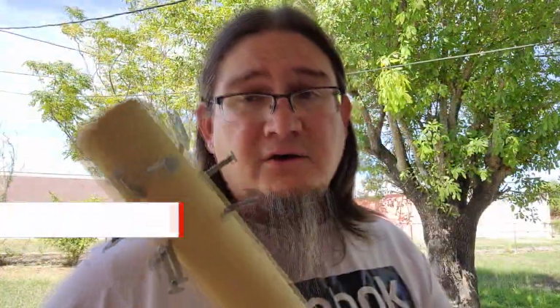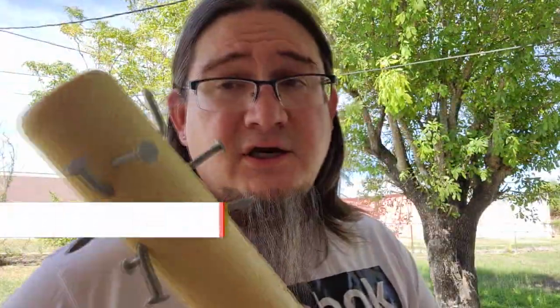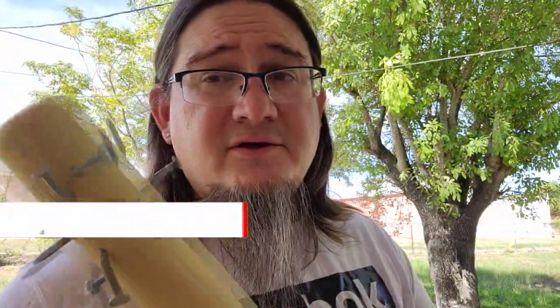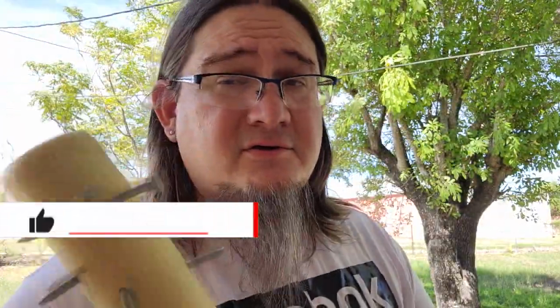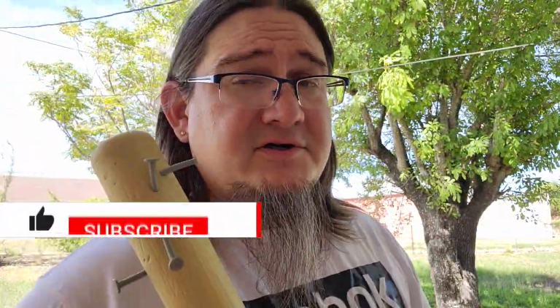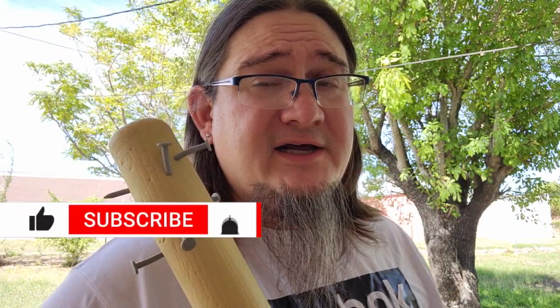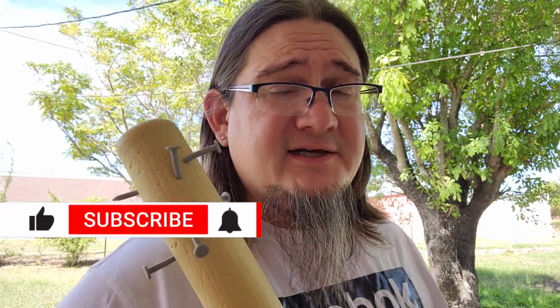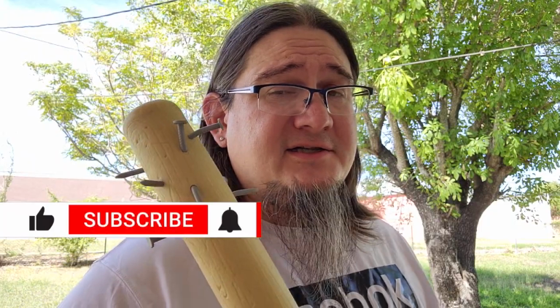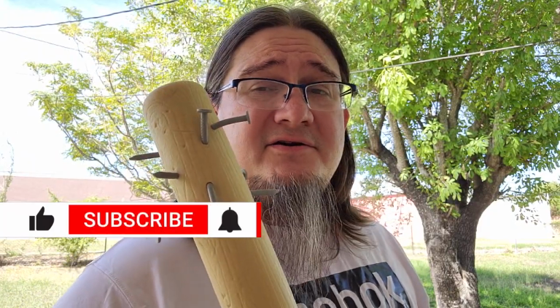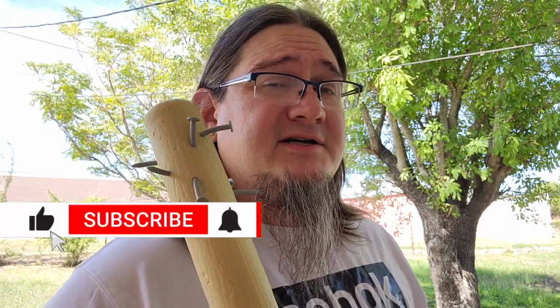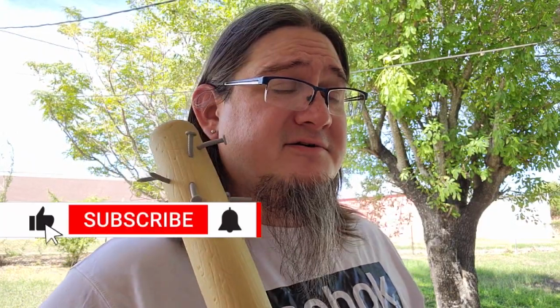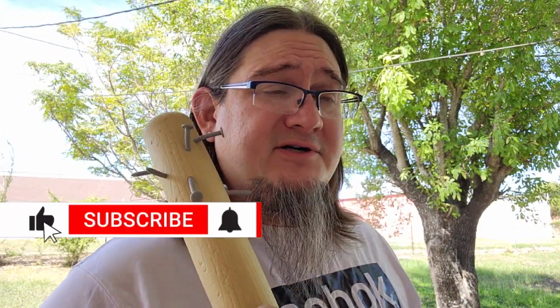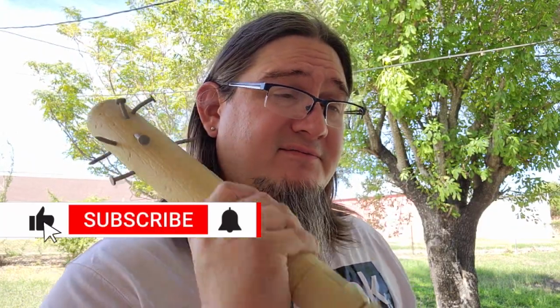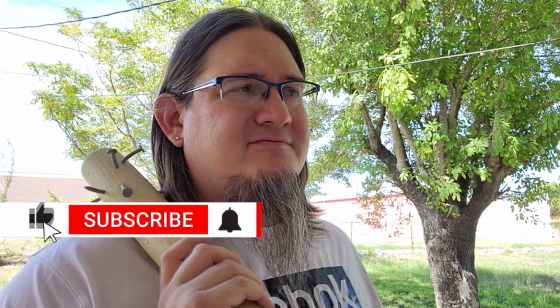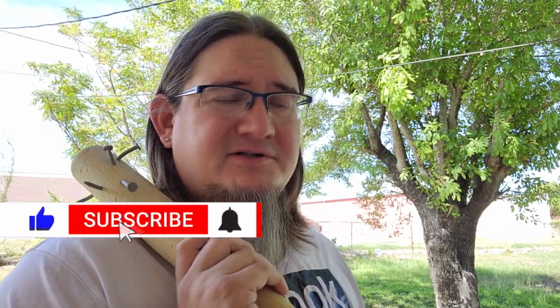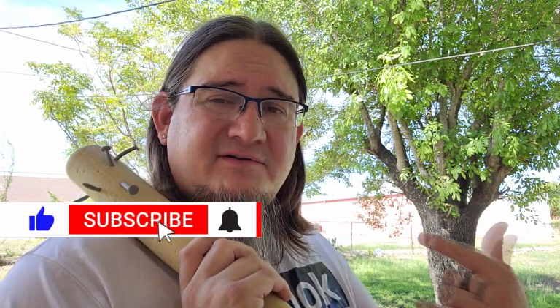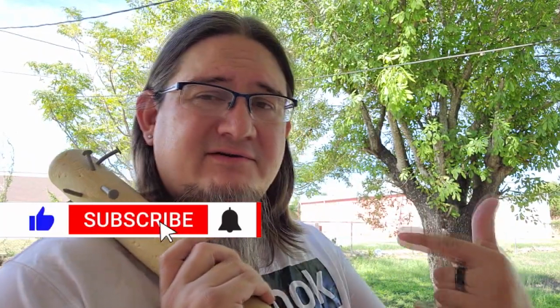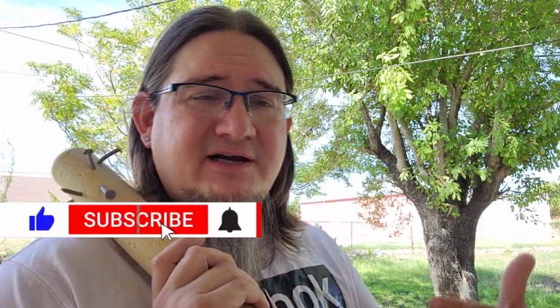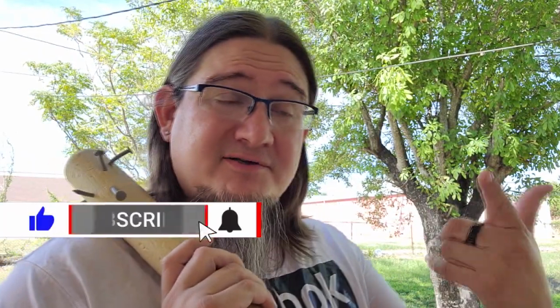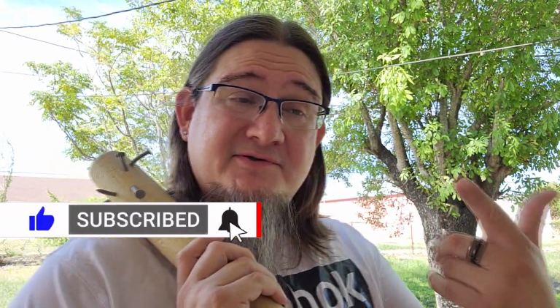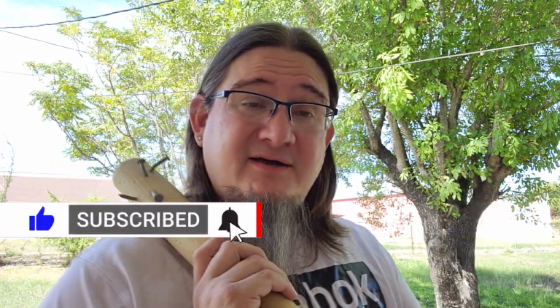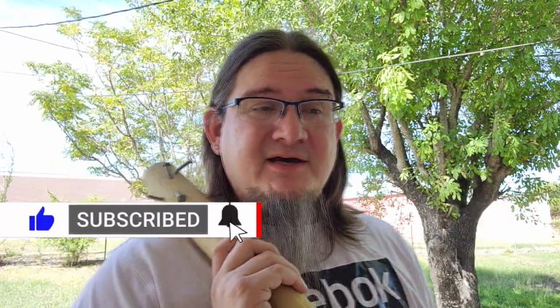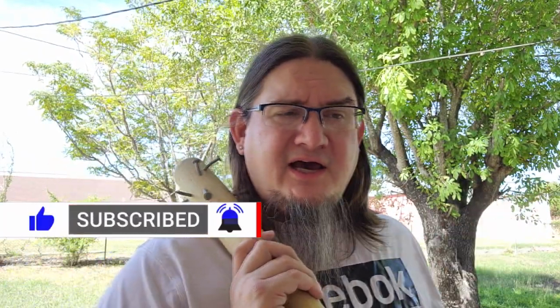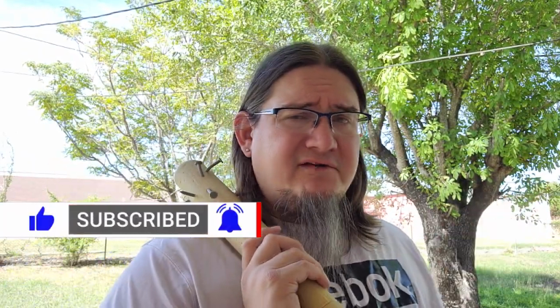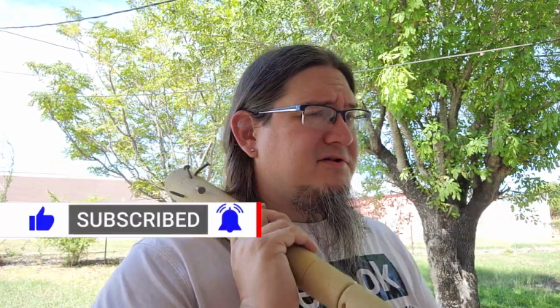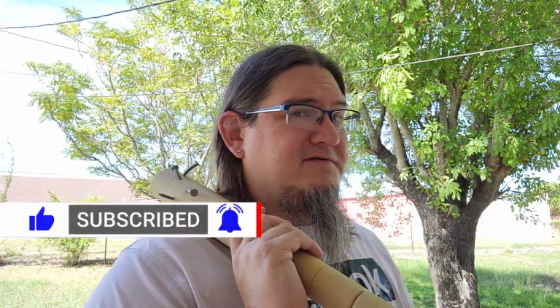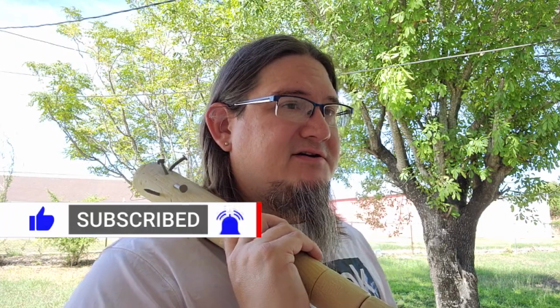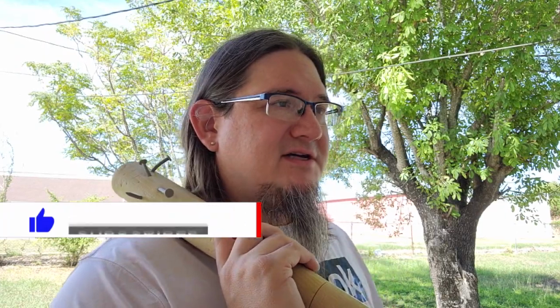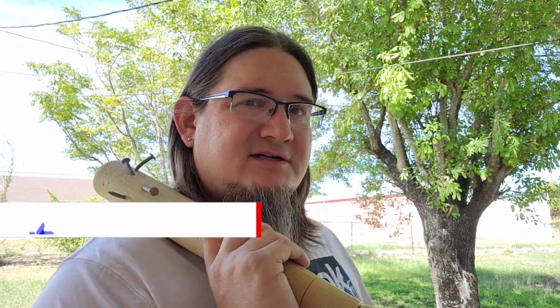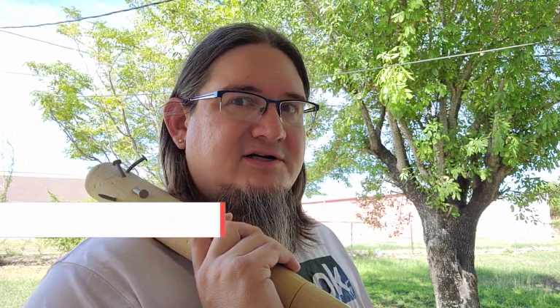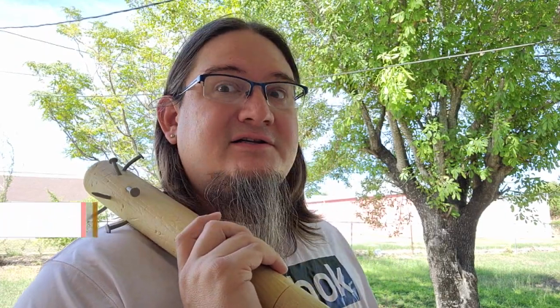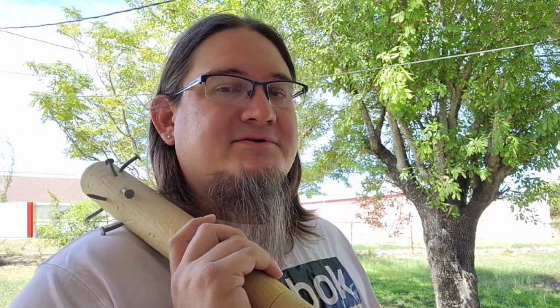According to my analytics, a lot of you guys aren't subscribed. Why don't you leave a like right now and subscribe, and if you don't like the video at the end, then go ahead and unsubscribe.